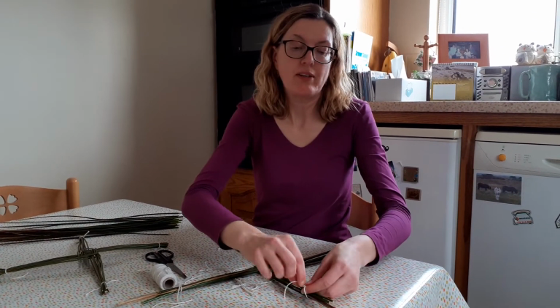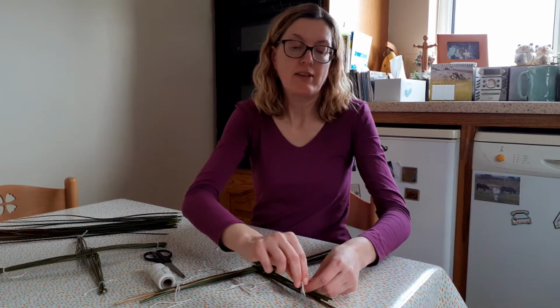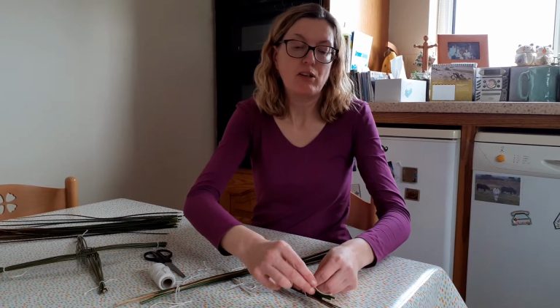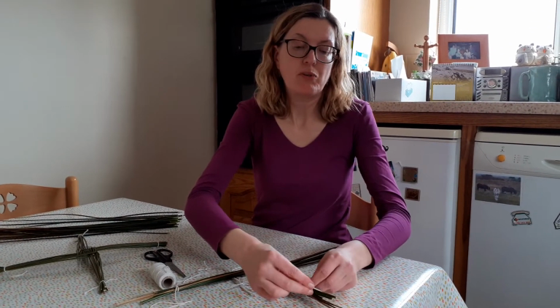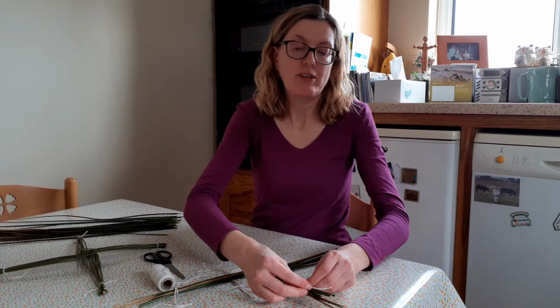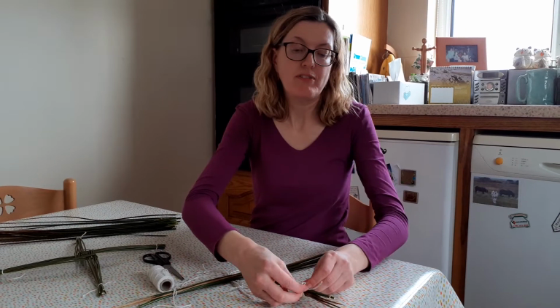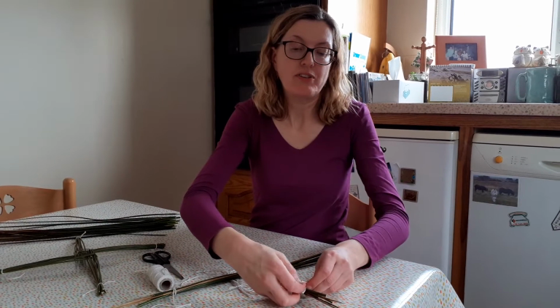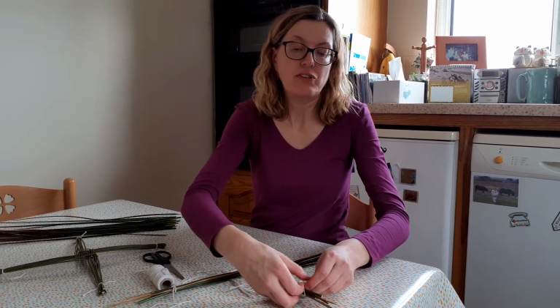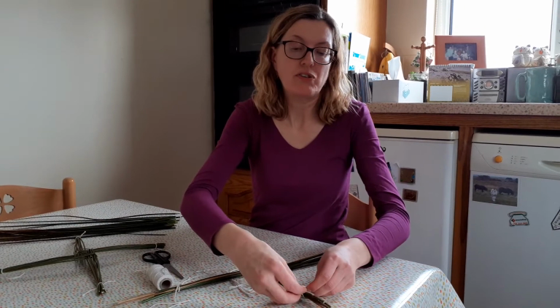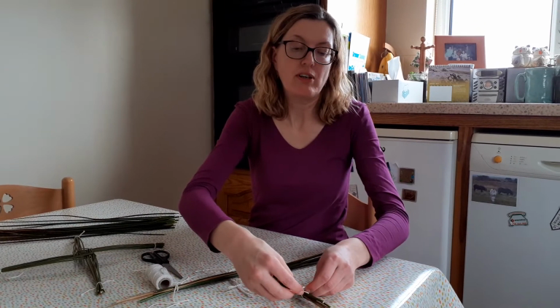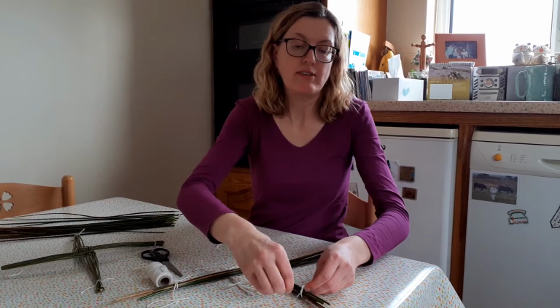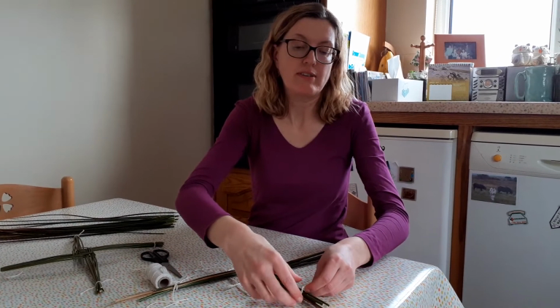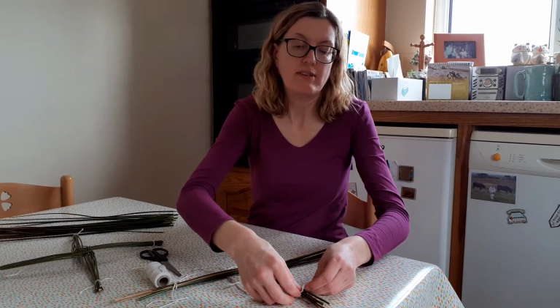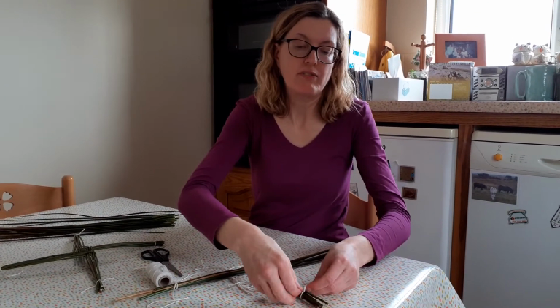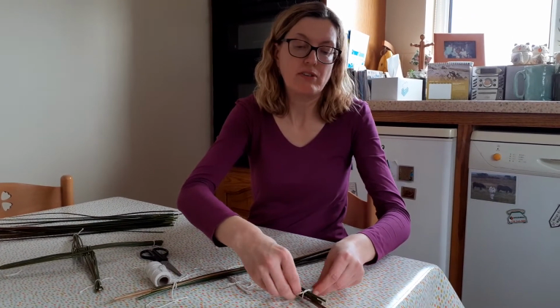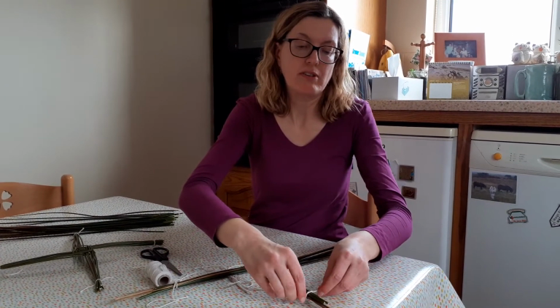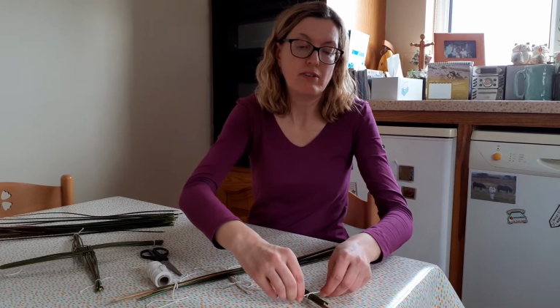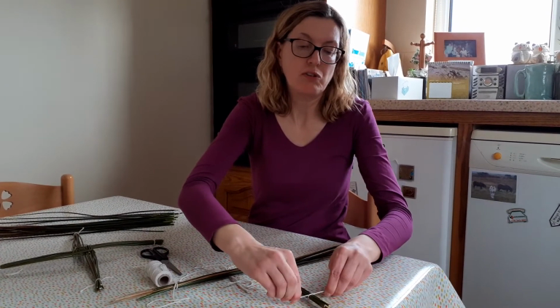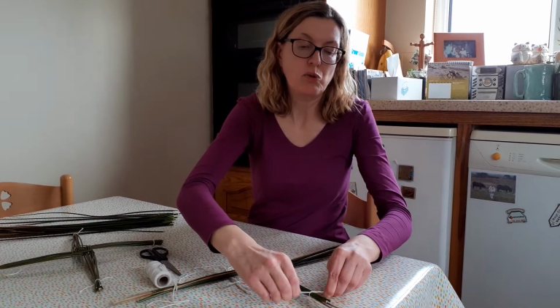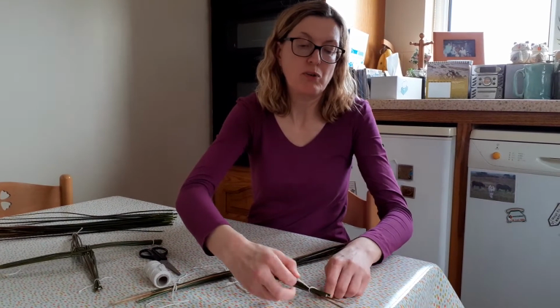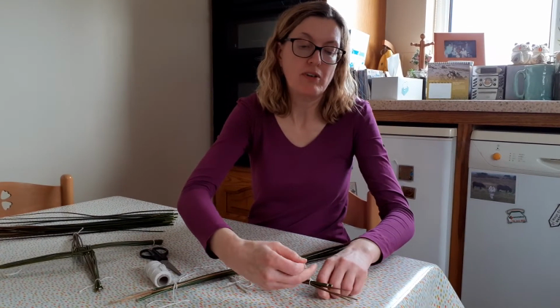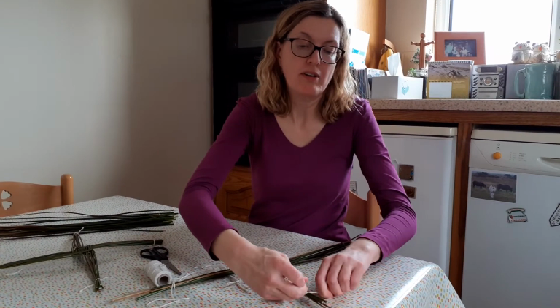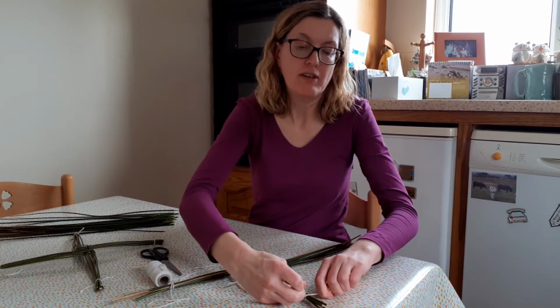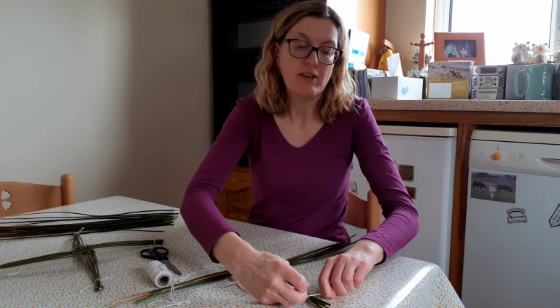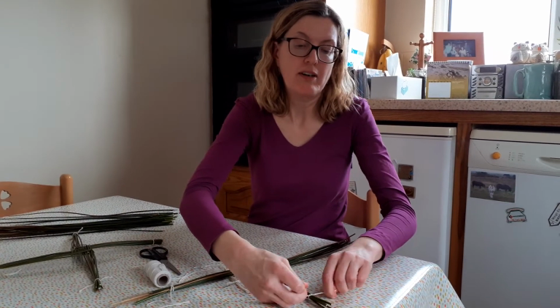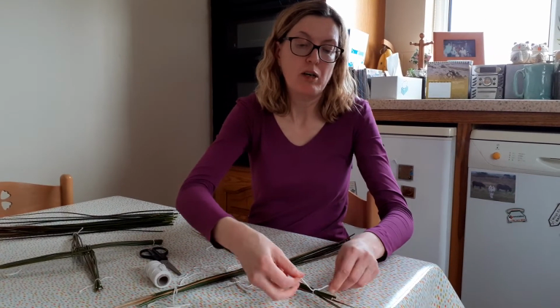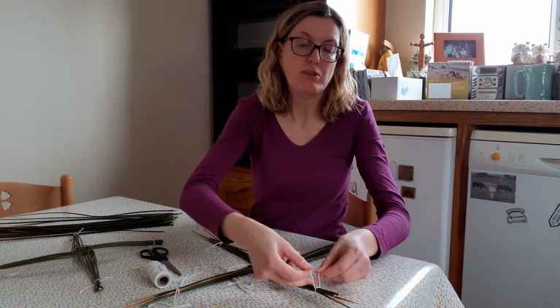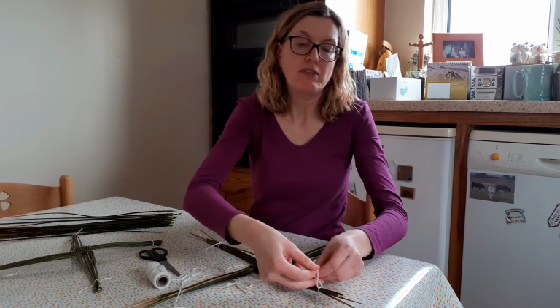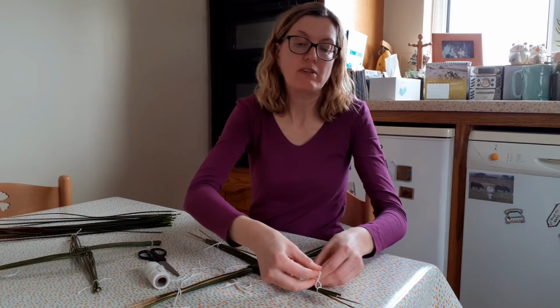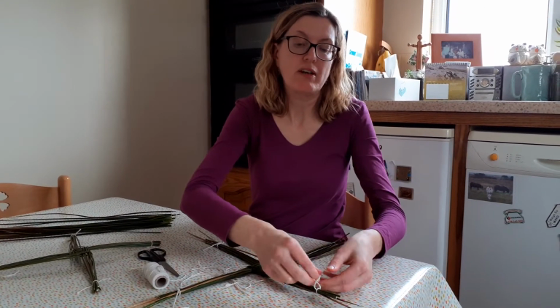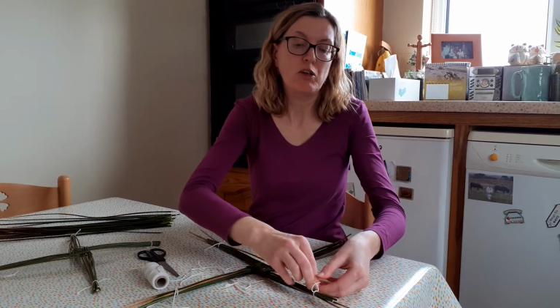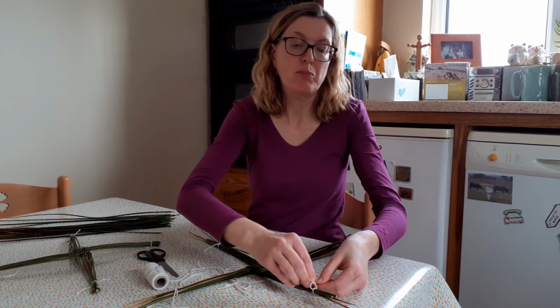We're nearly finished the cross — I've just got two more arms to tie up.